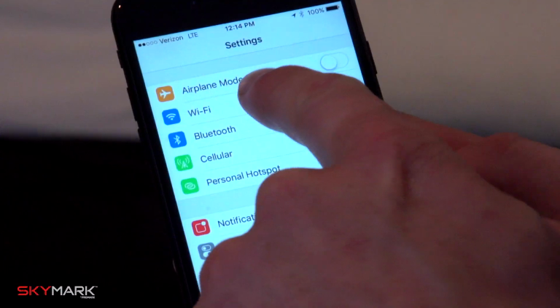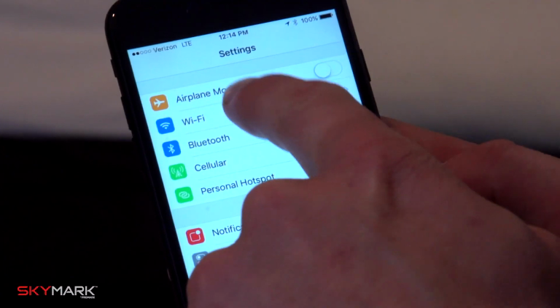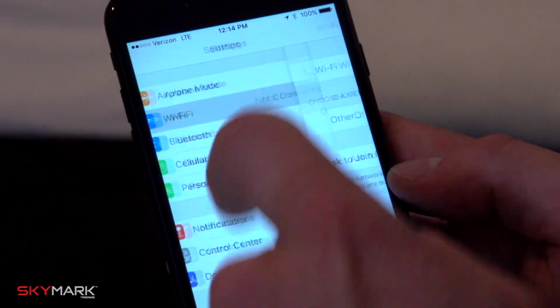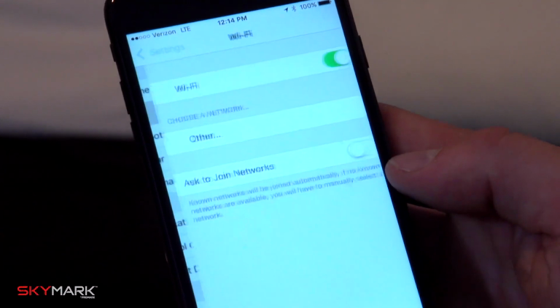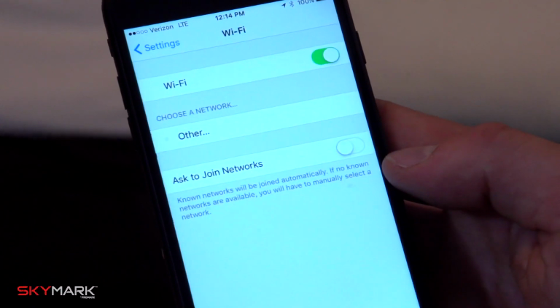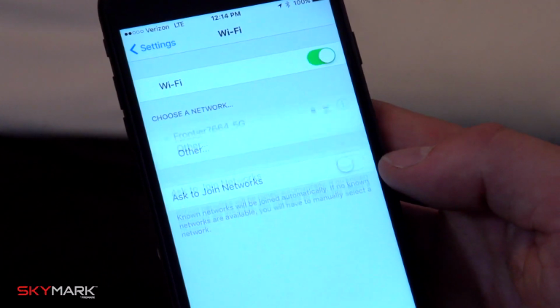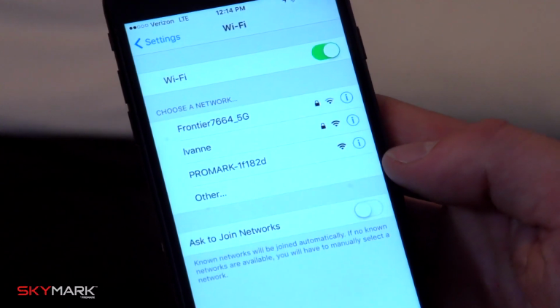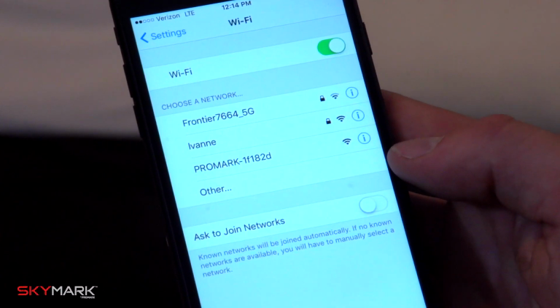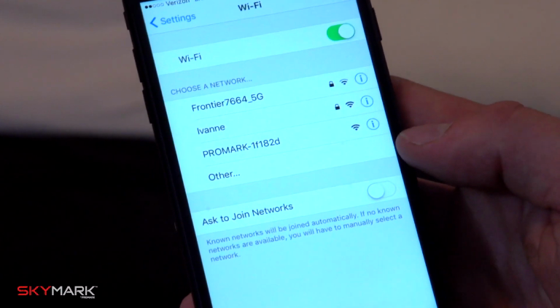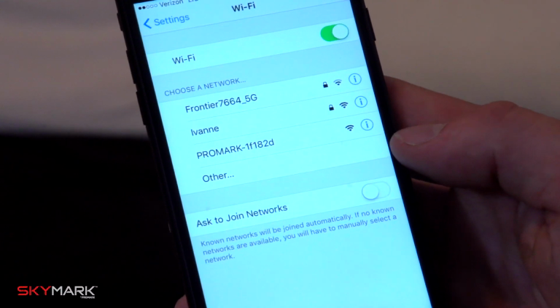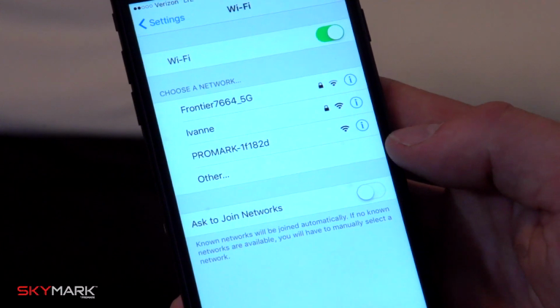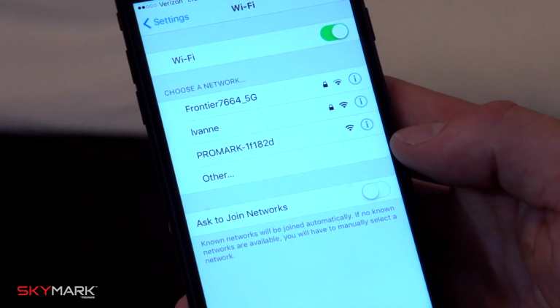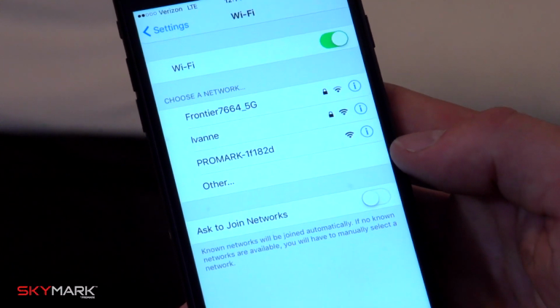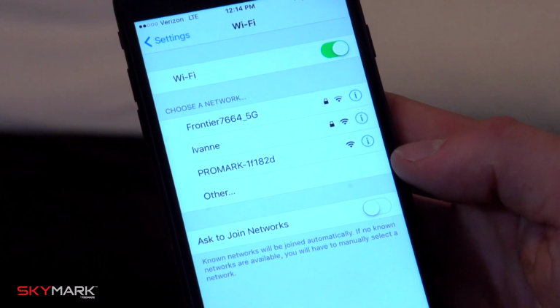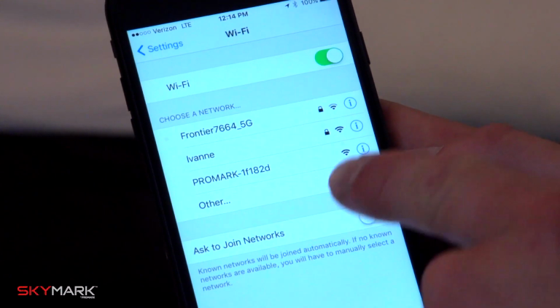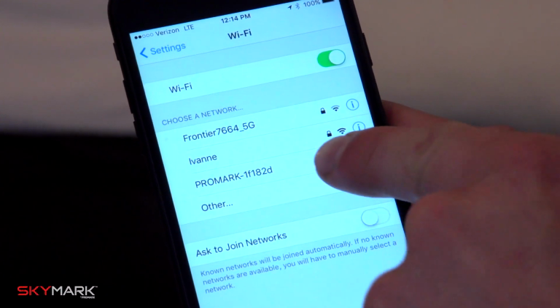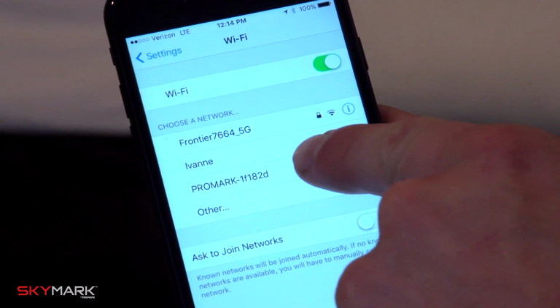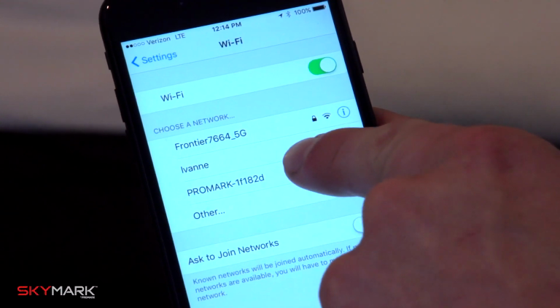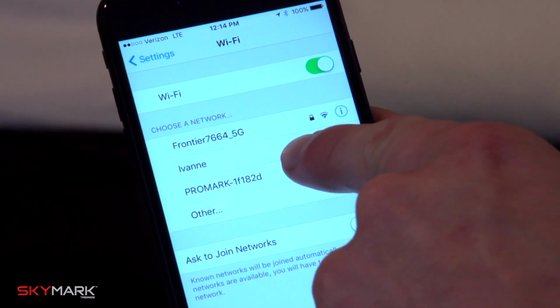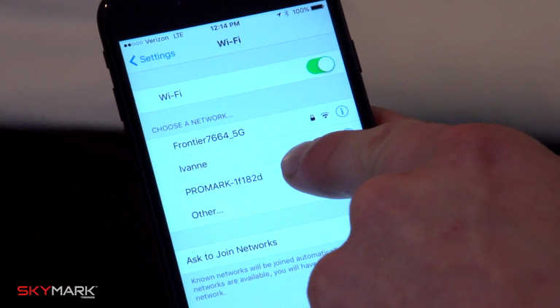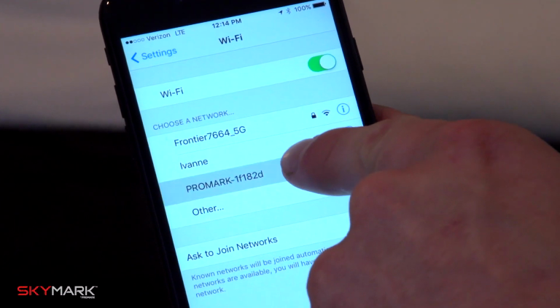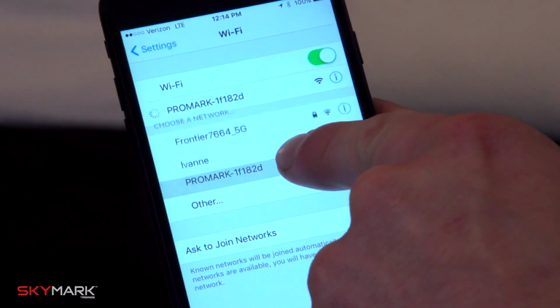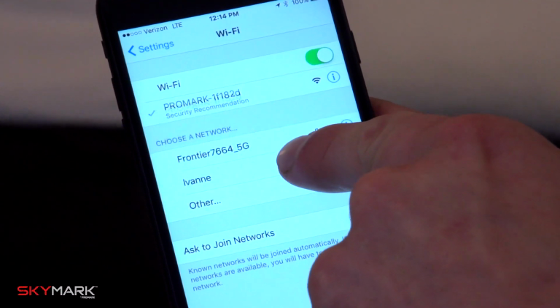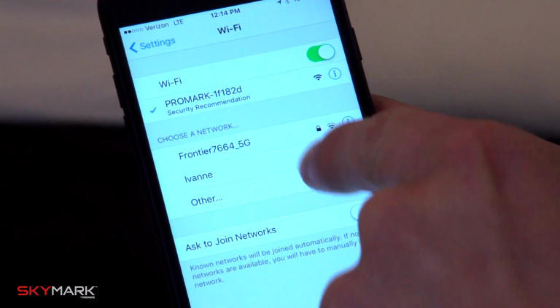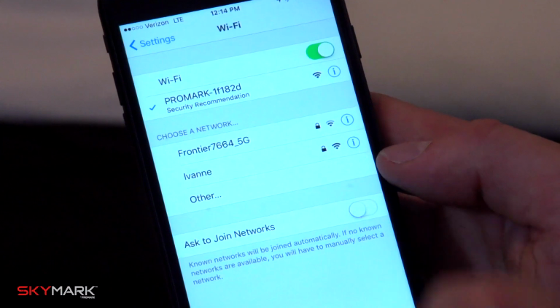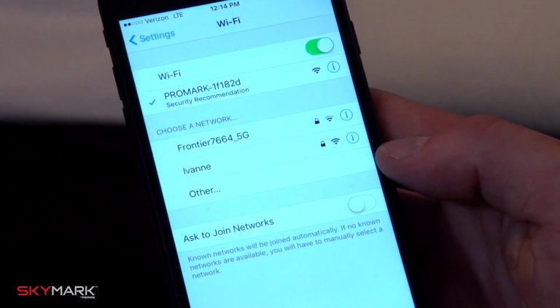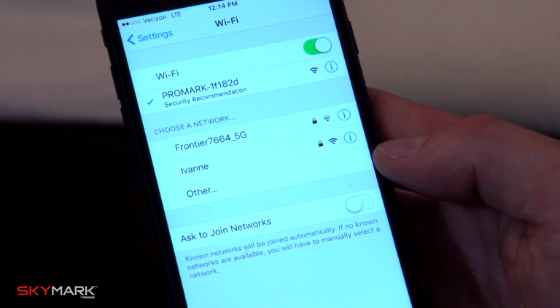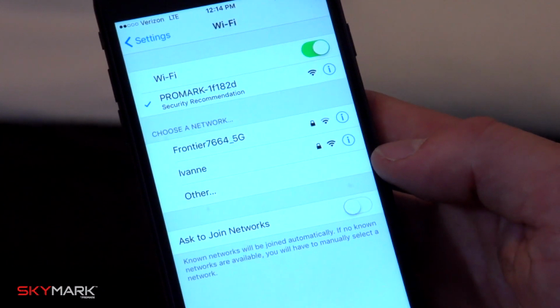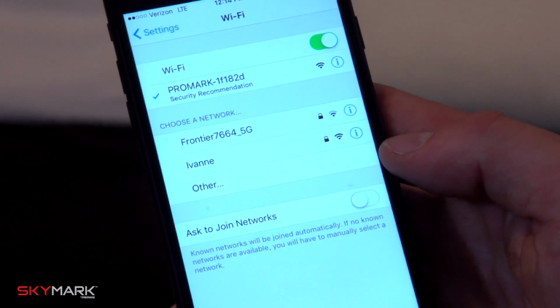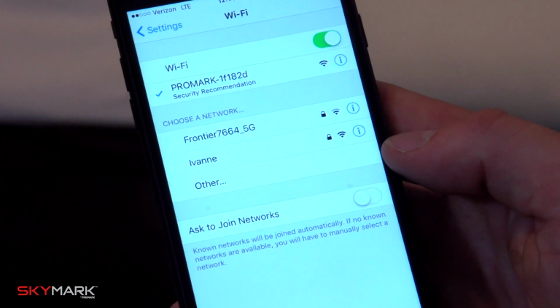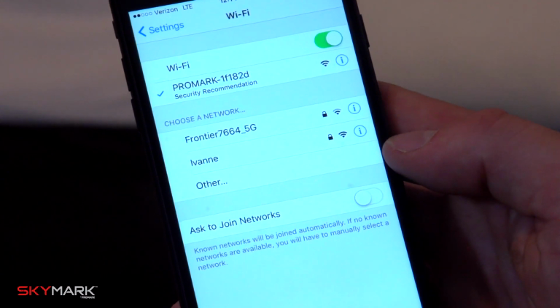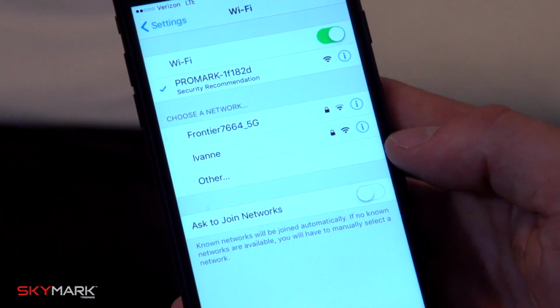Please note that at this point you can connect to the Wi-Fi and view the drone status on the Promark GPS app.